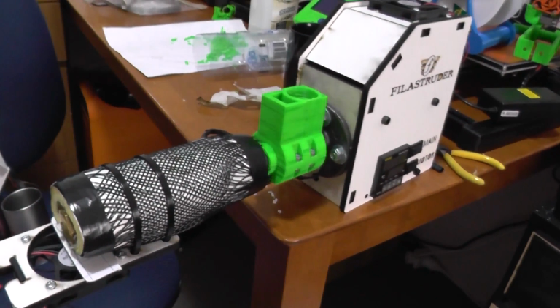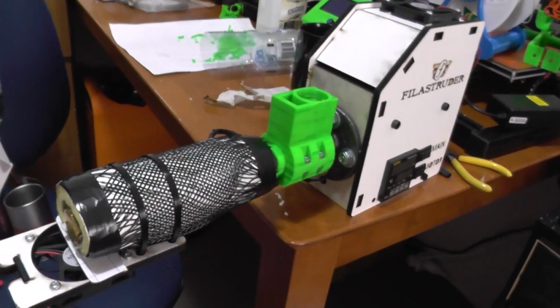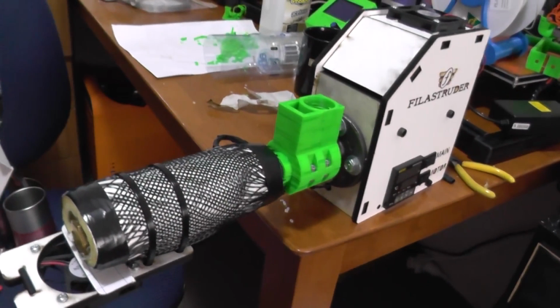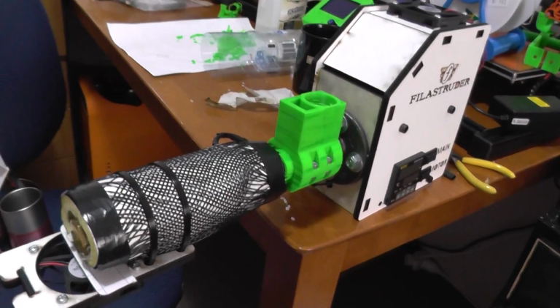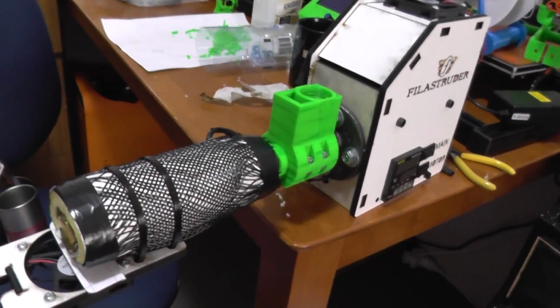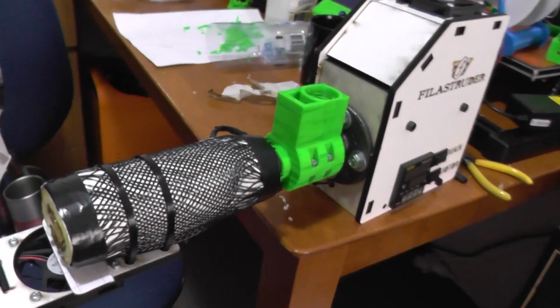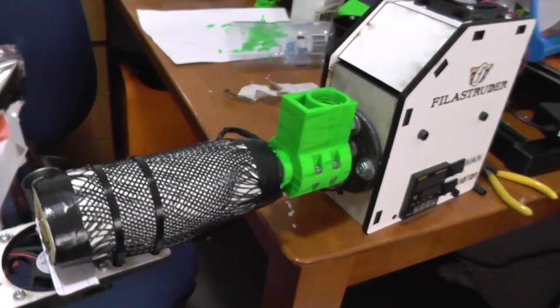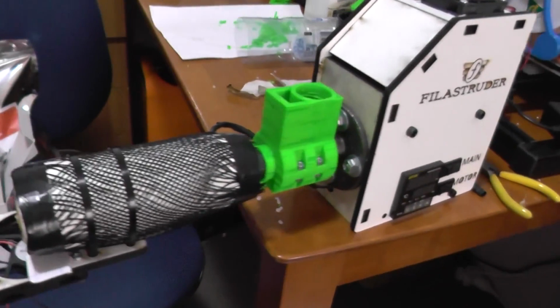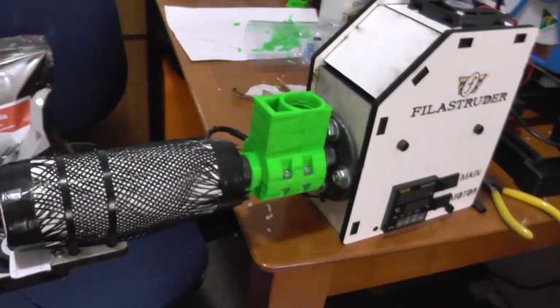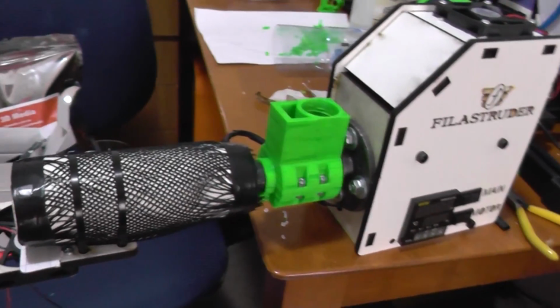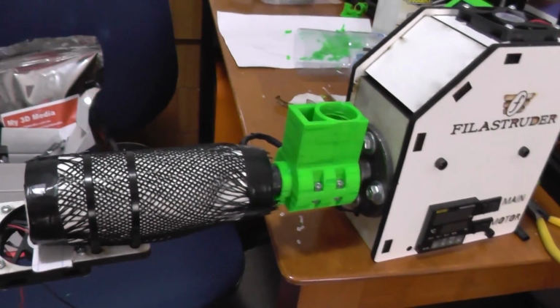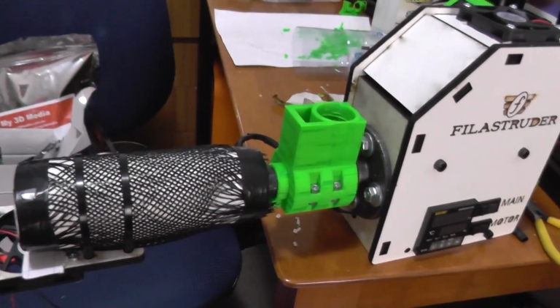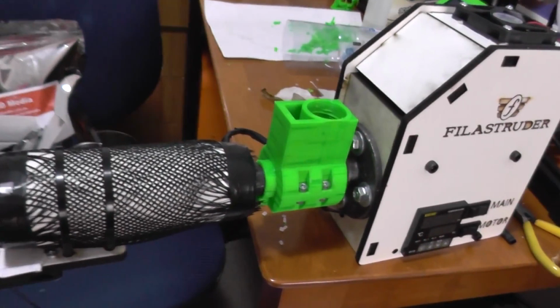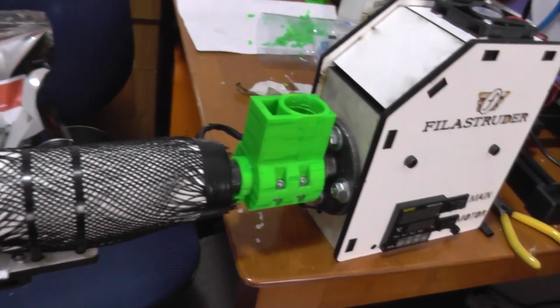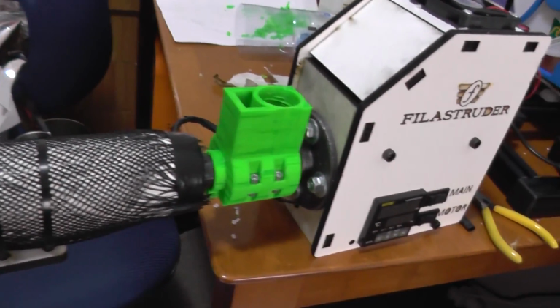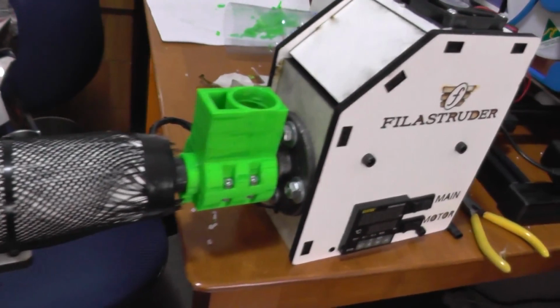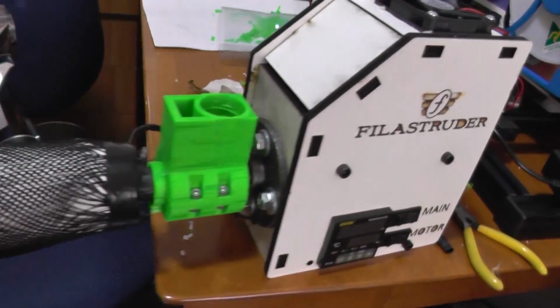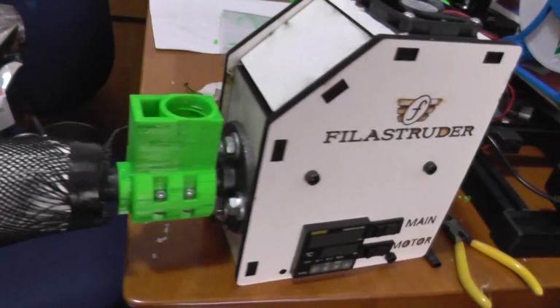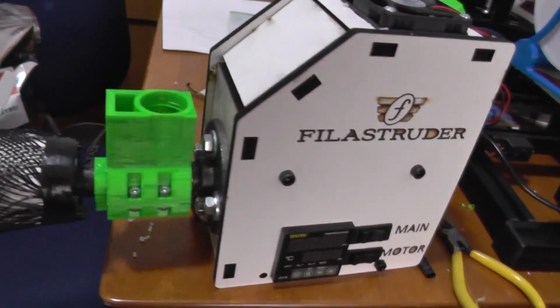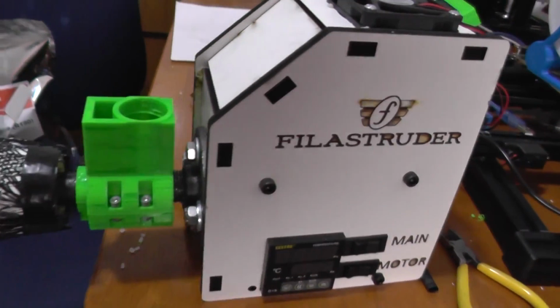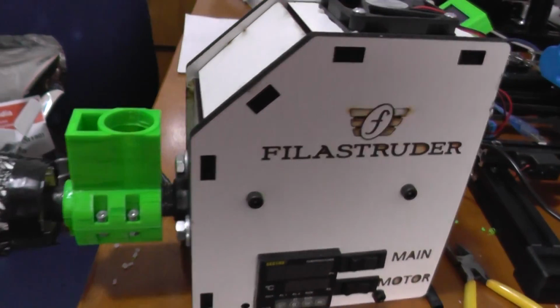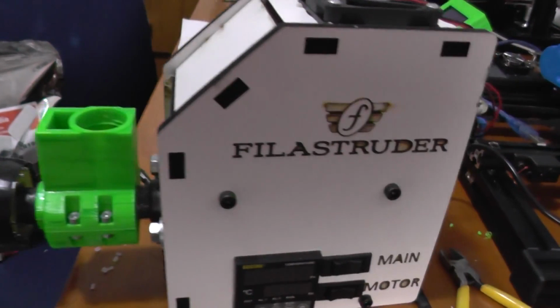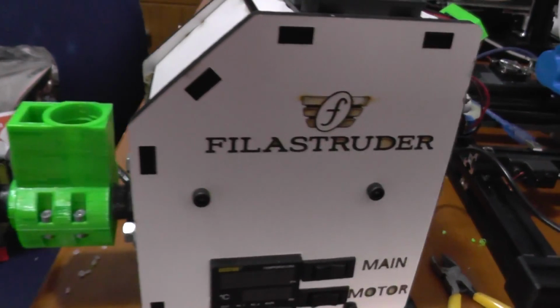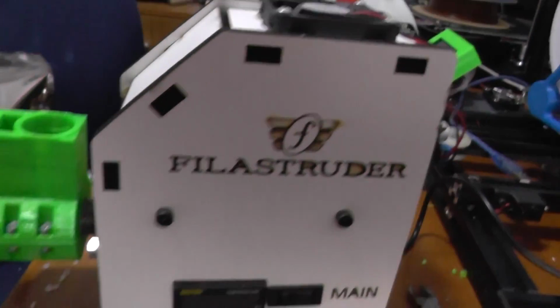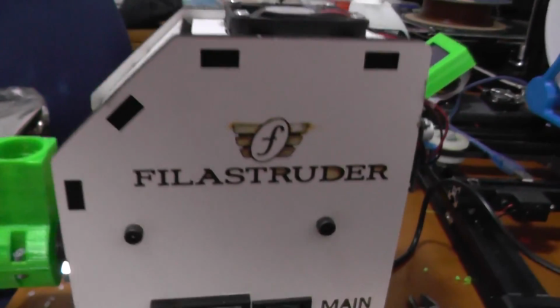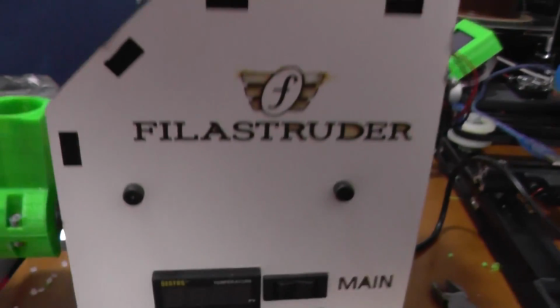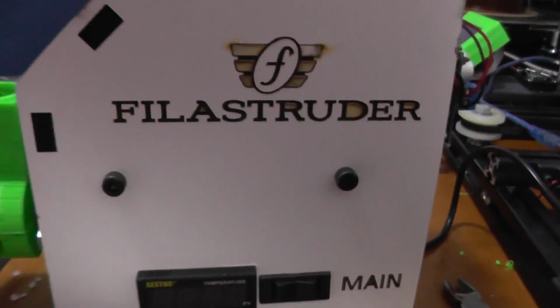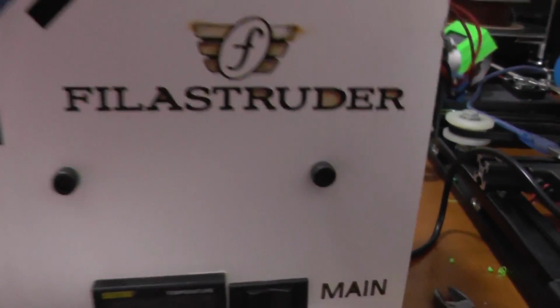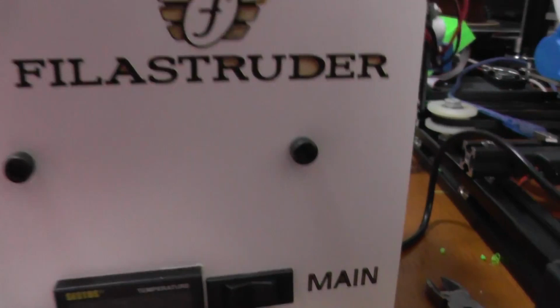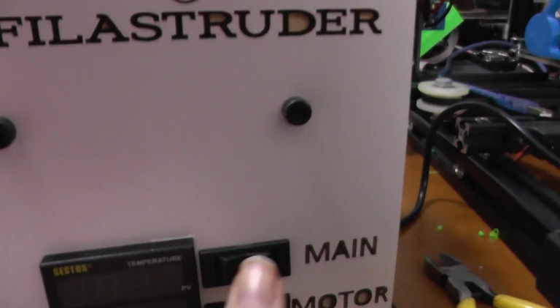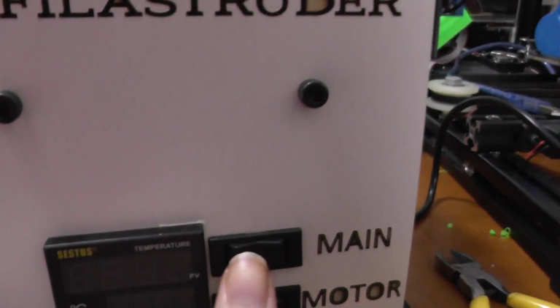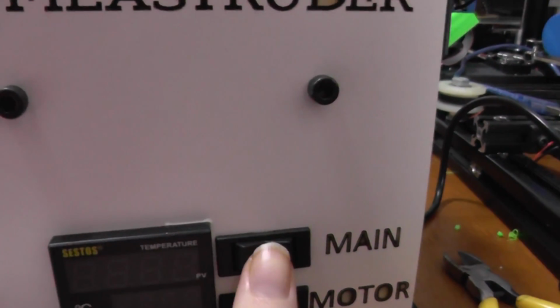Here it is. I'm all ready to go. Let's turn it on.